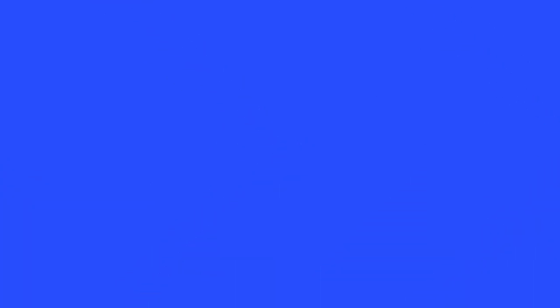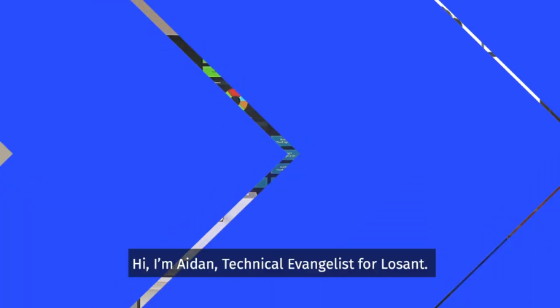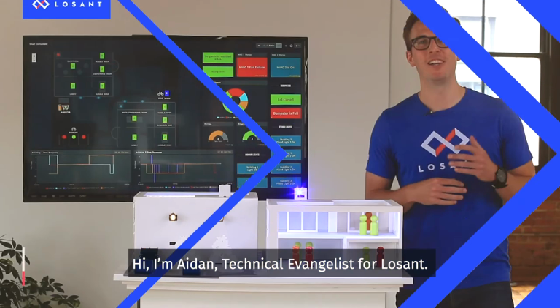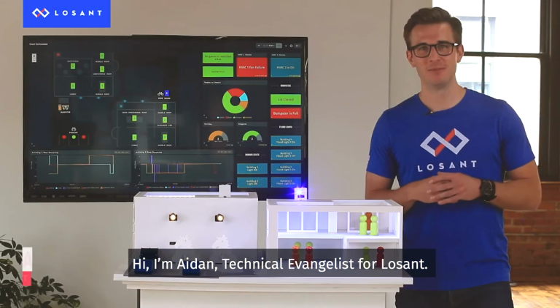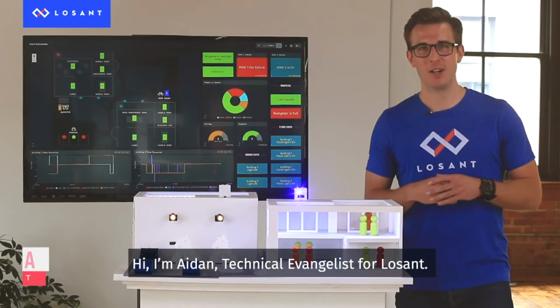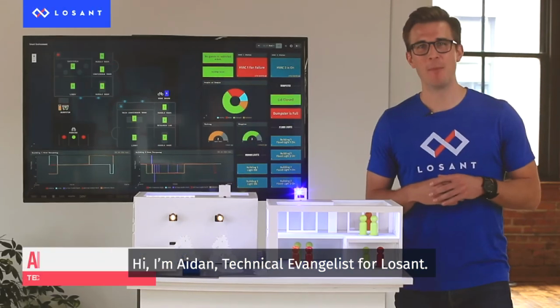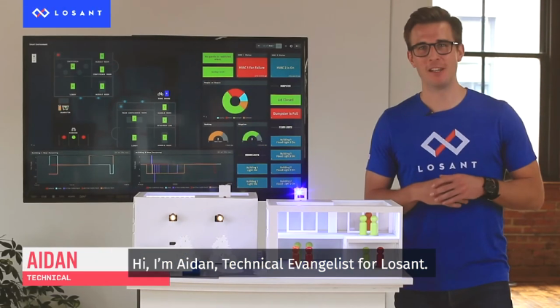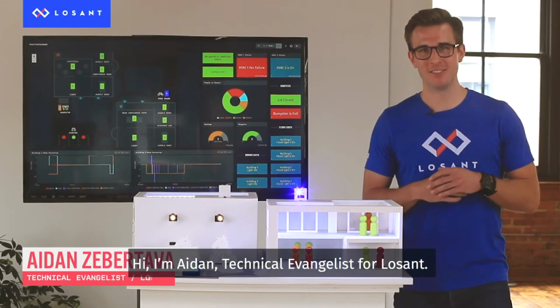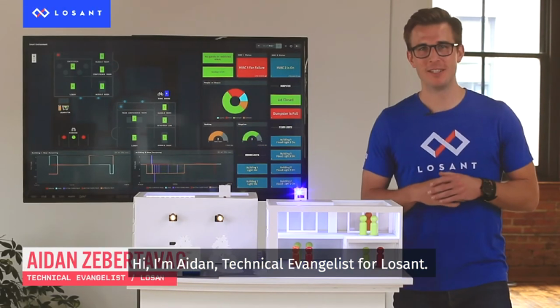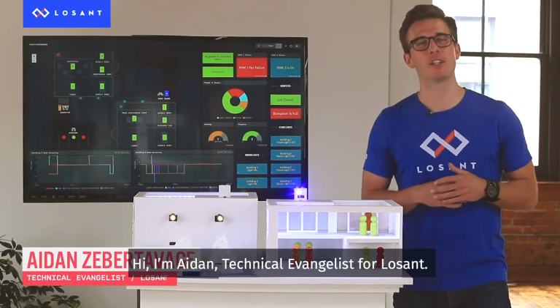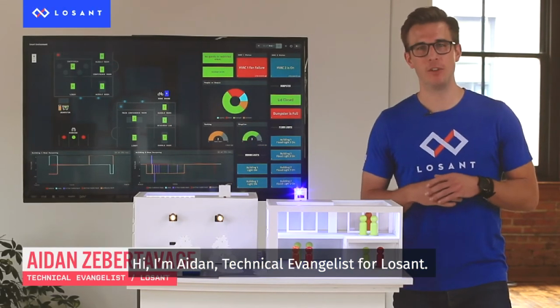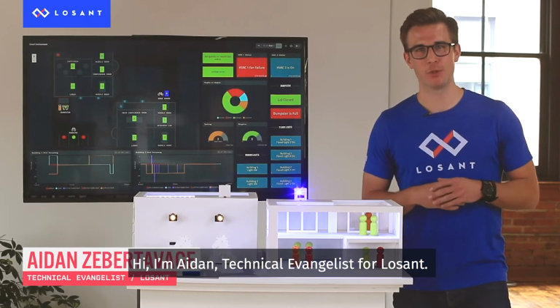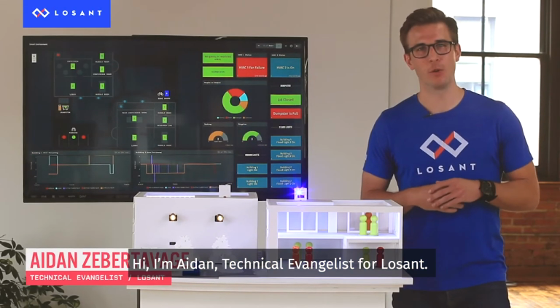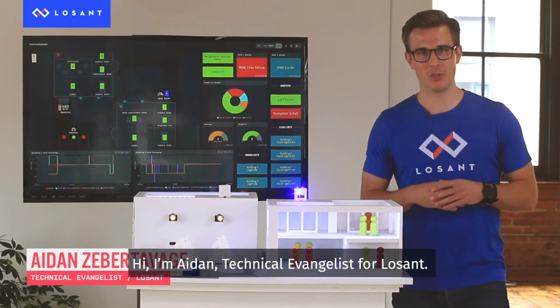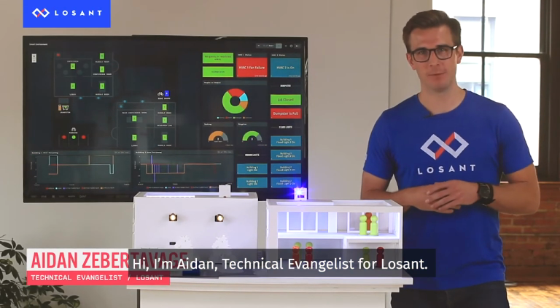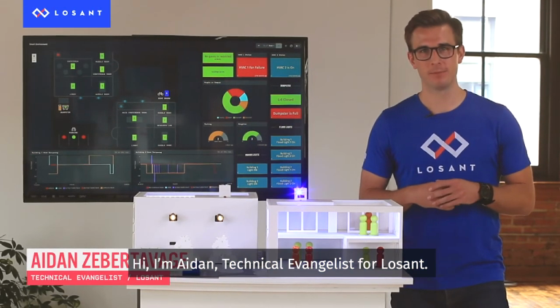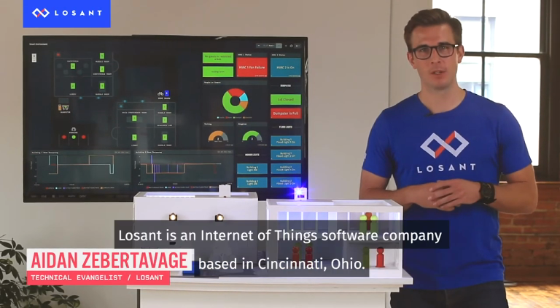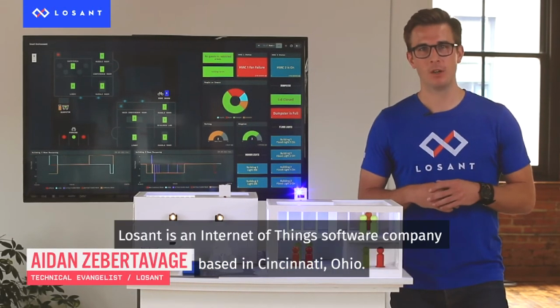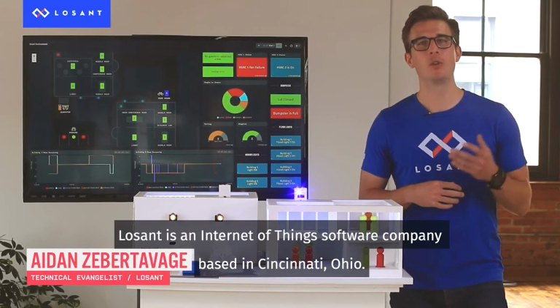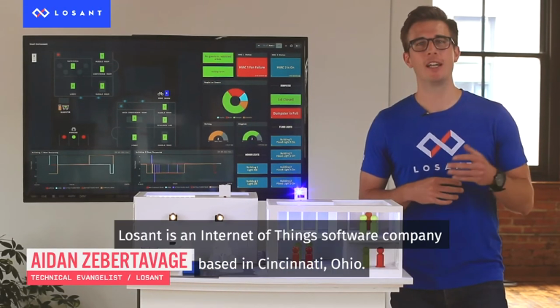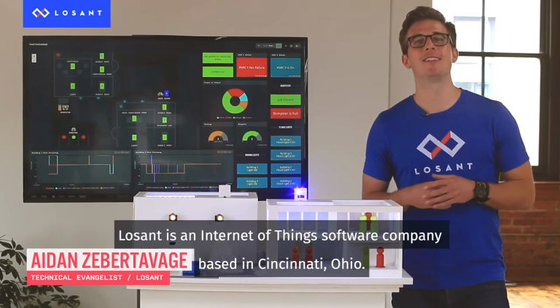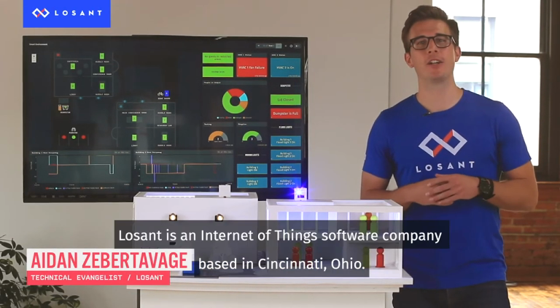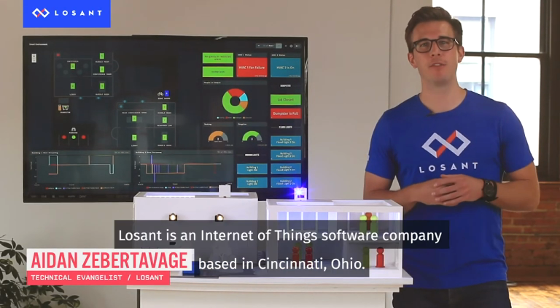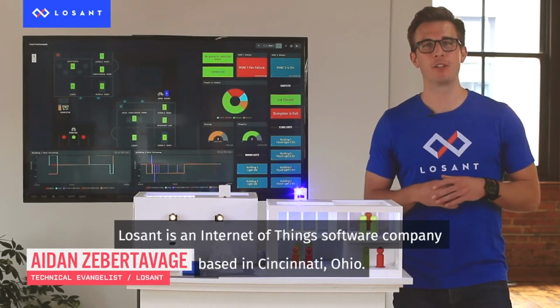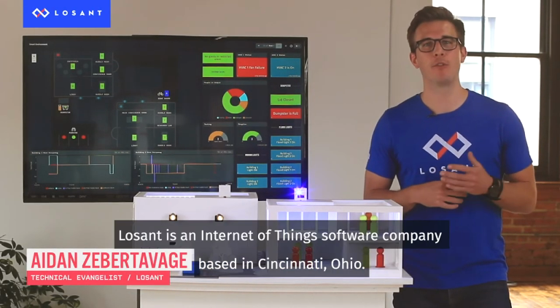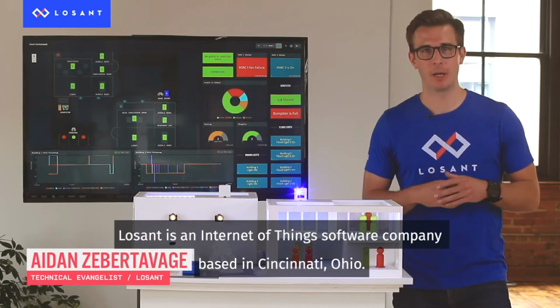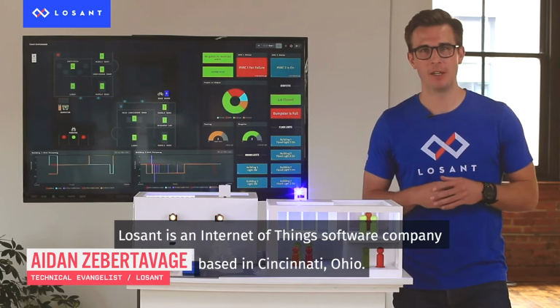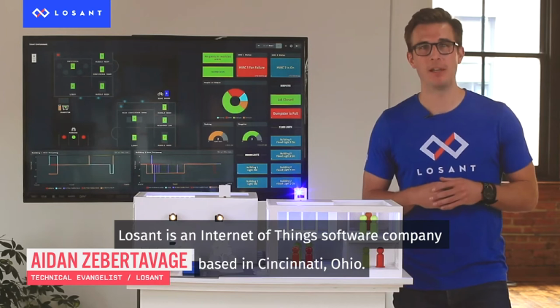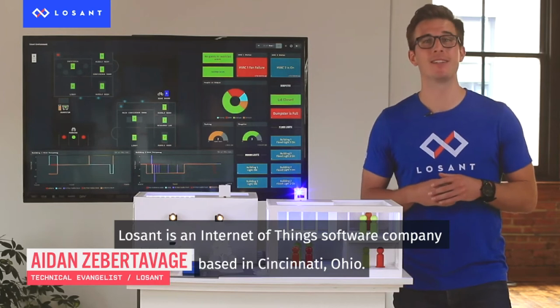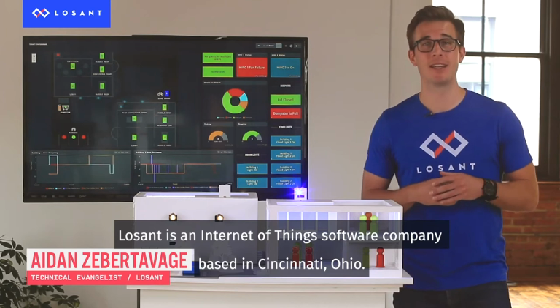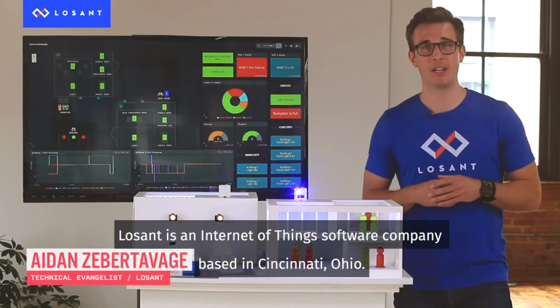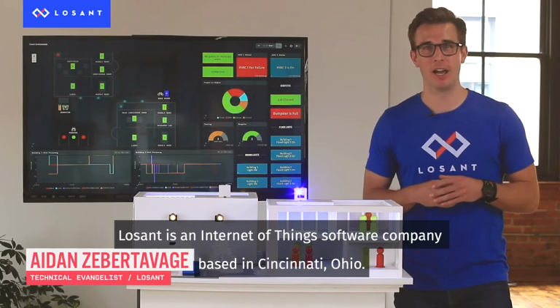Hi, I'm Aiden, Technical Evangelist for LoSan. LoSan is an Internet of Things software company based in Cincinnati, Ohio.